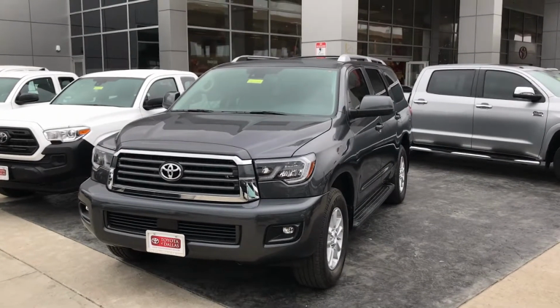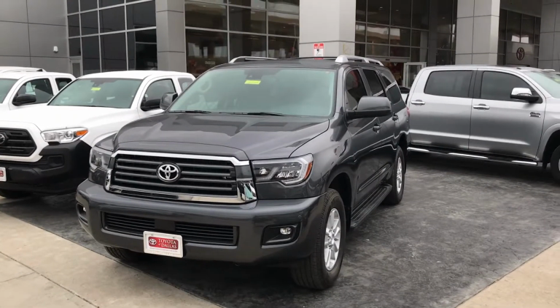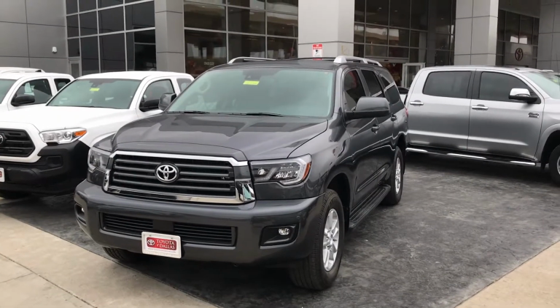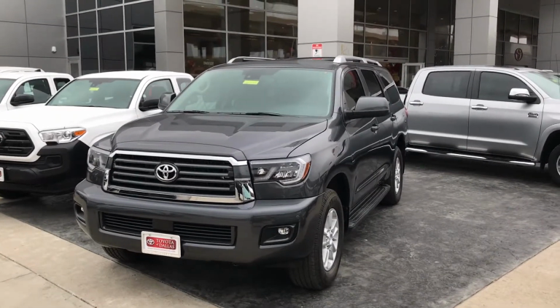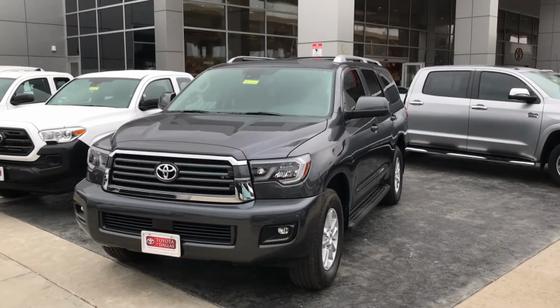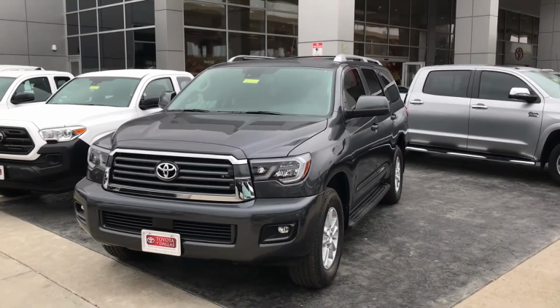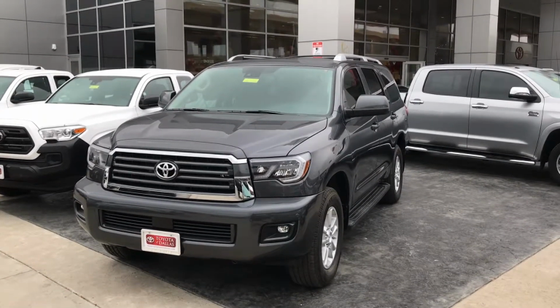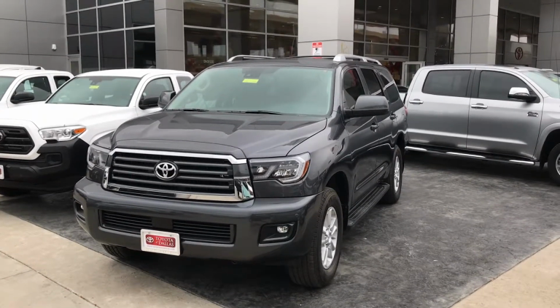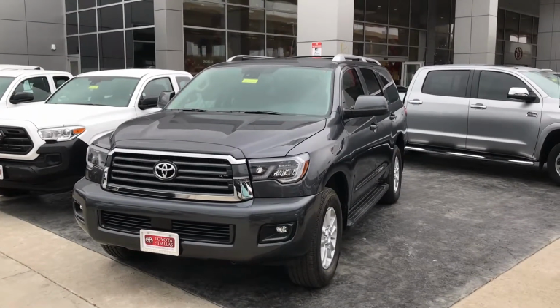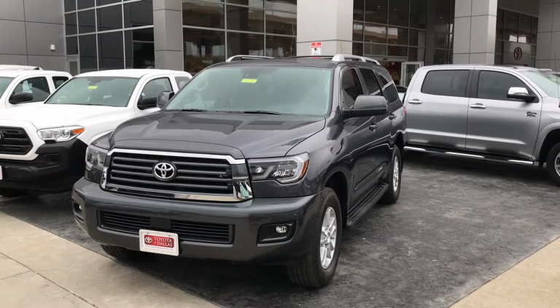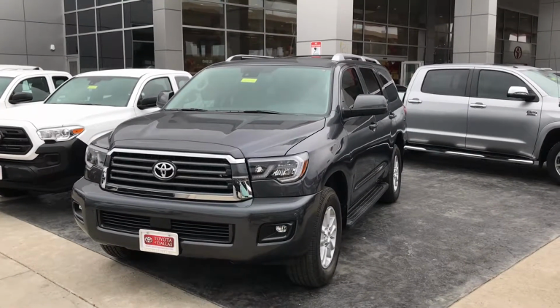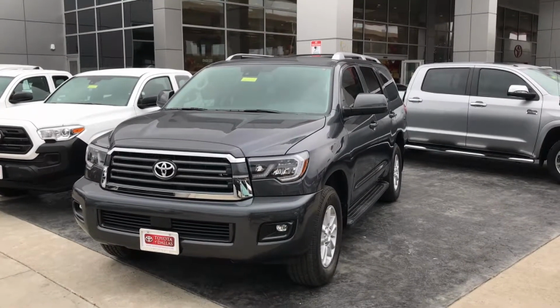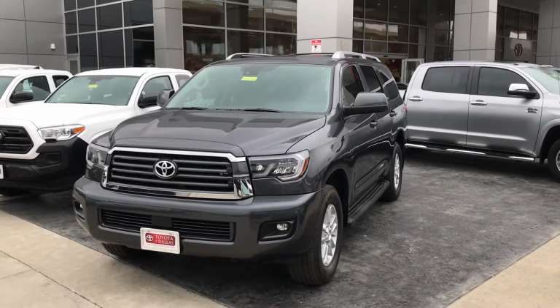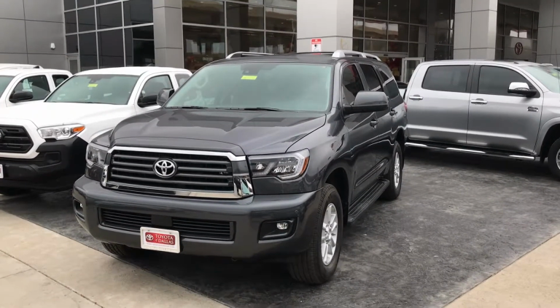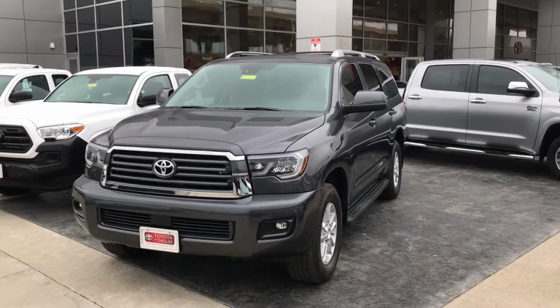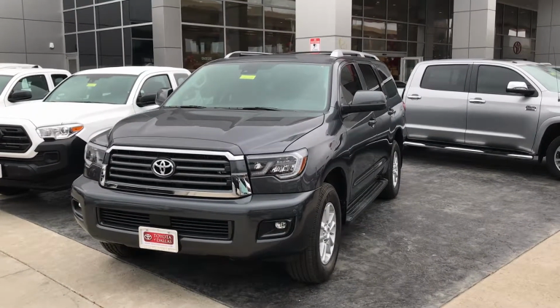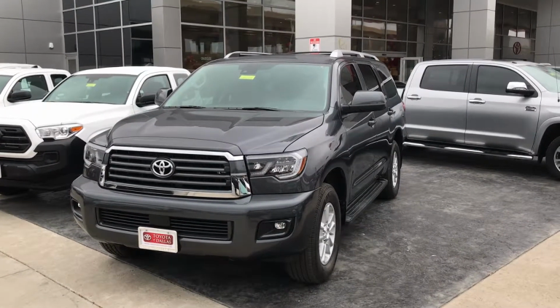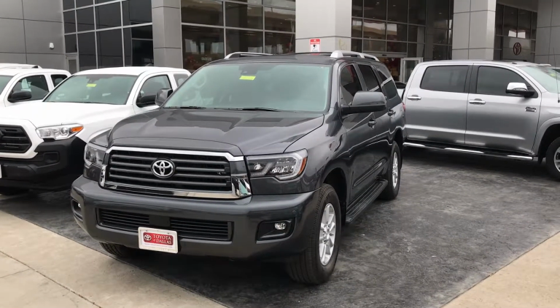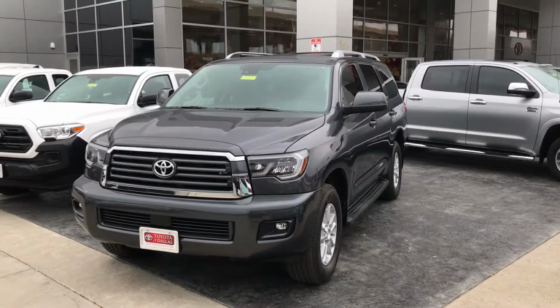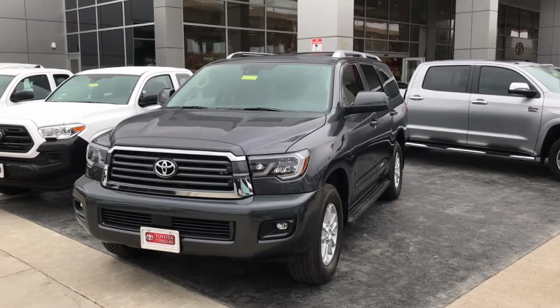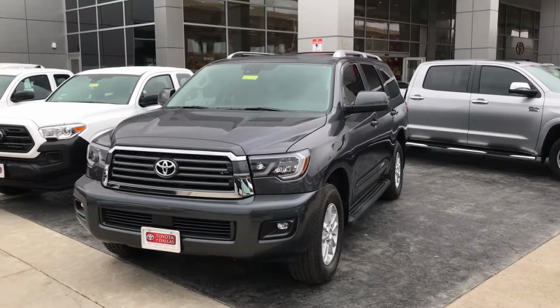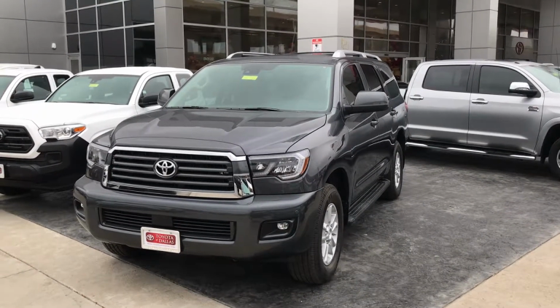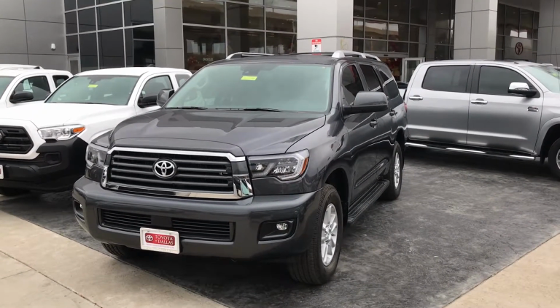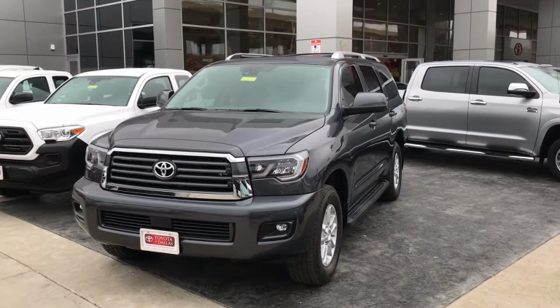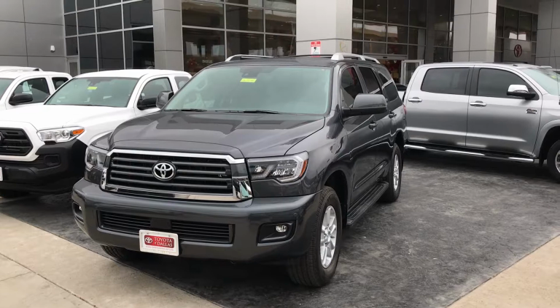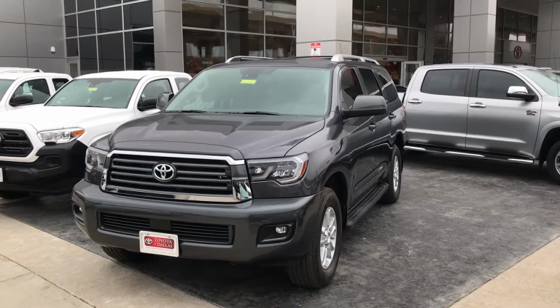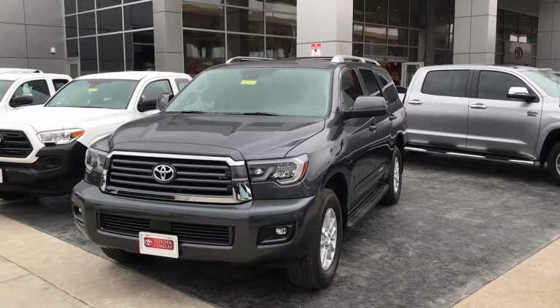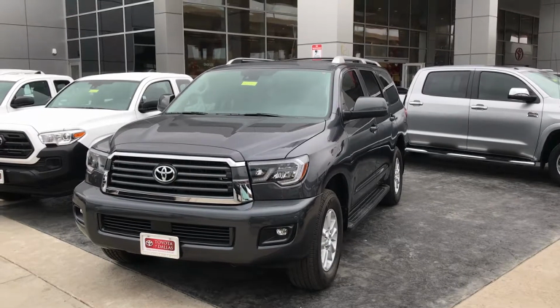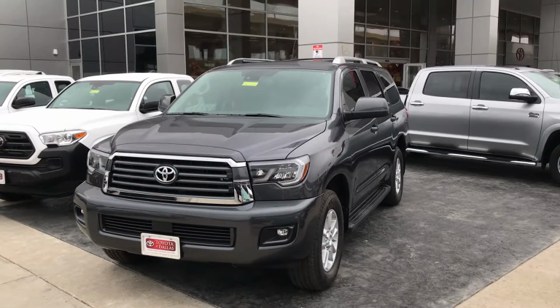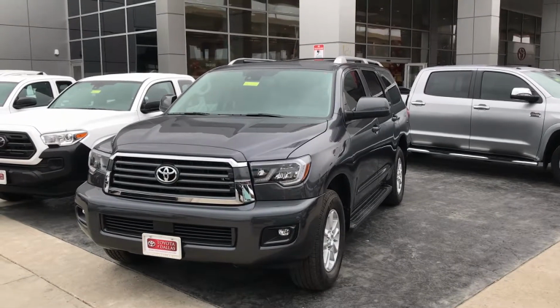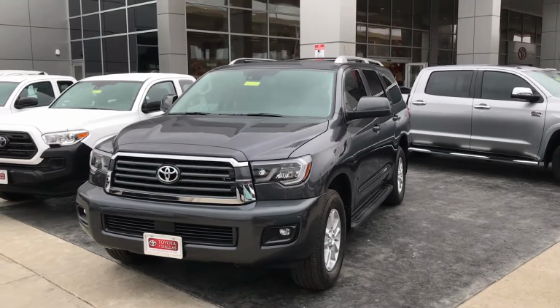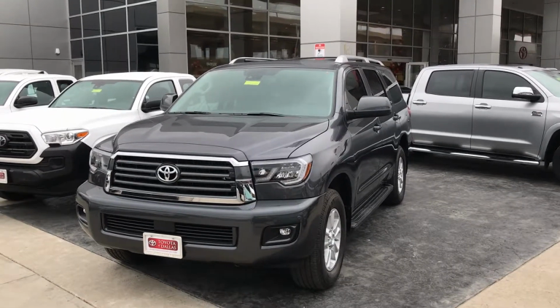All right, man, go ahead and give me a call today. It's the last day of the year. We'd love to give you a great deal on this new Sequoia.